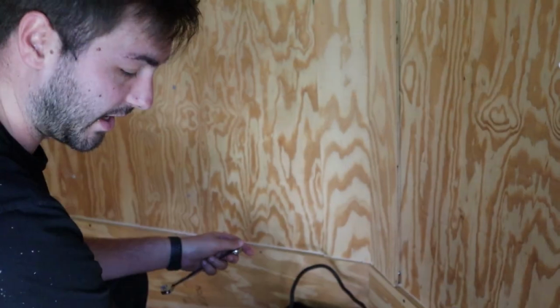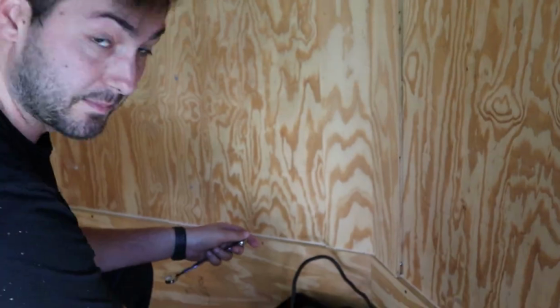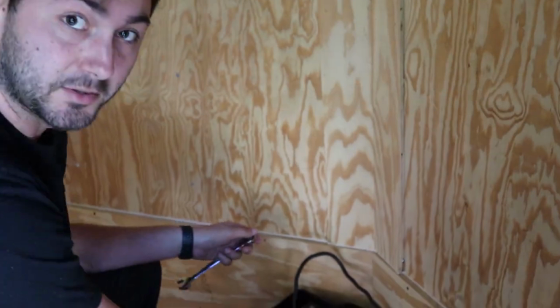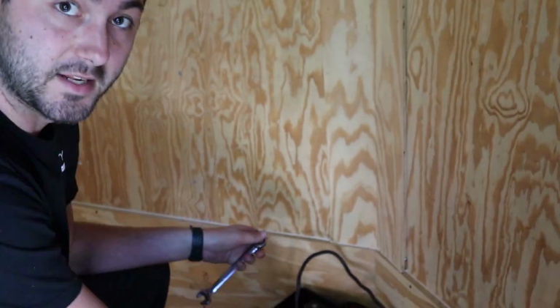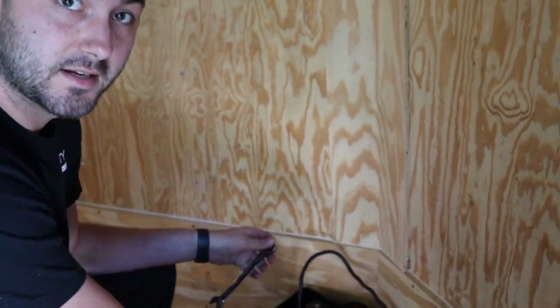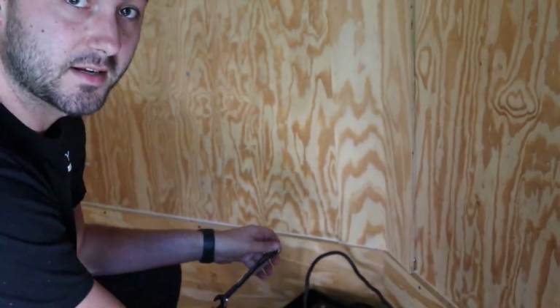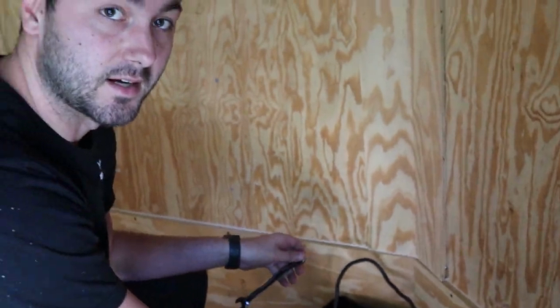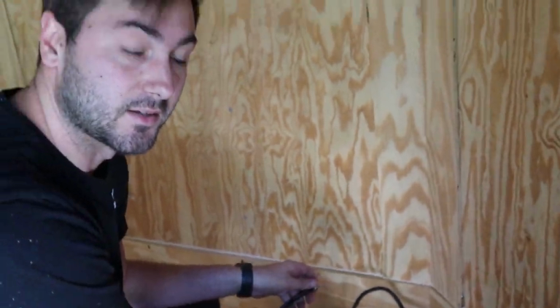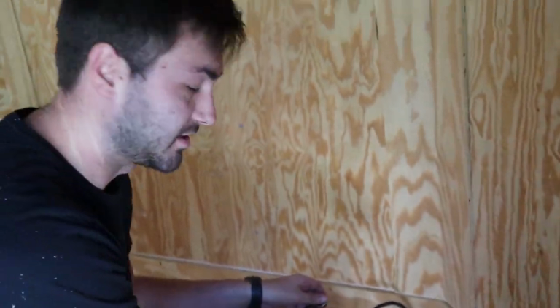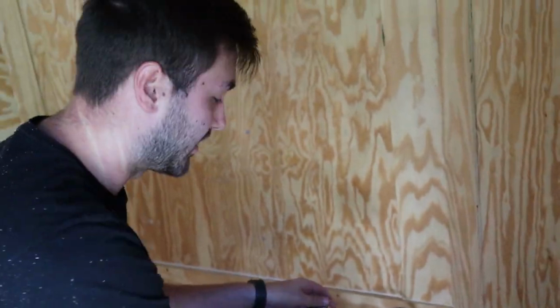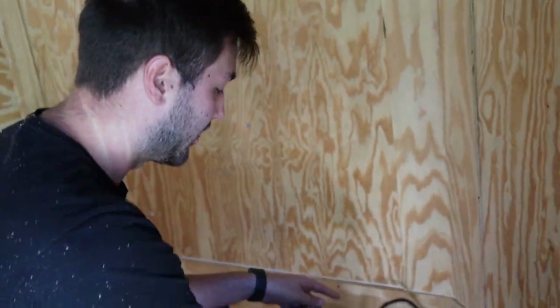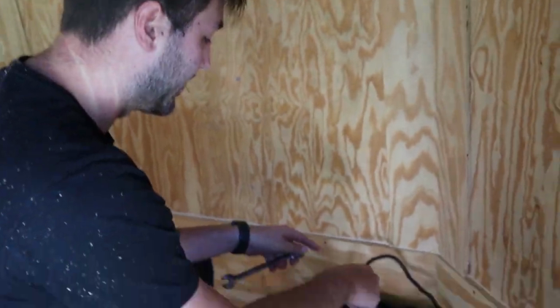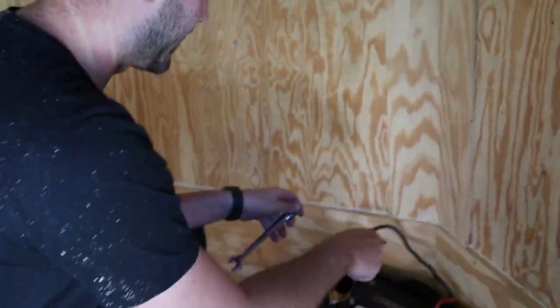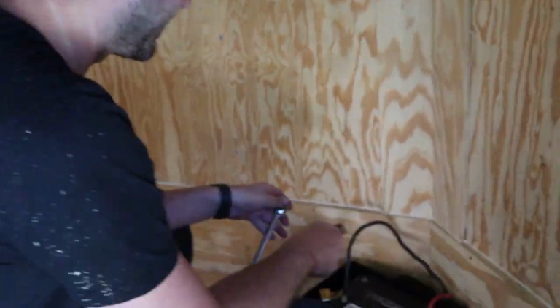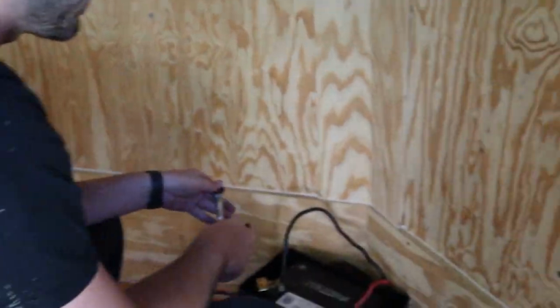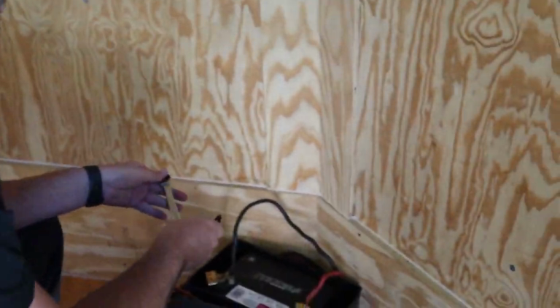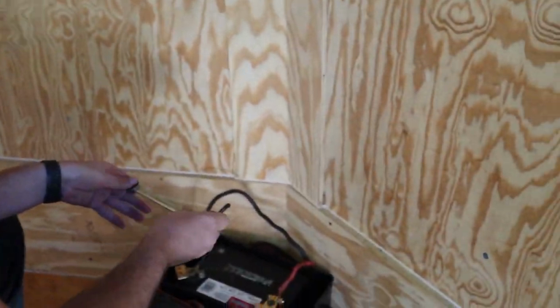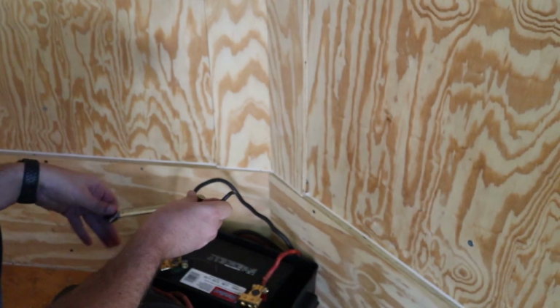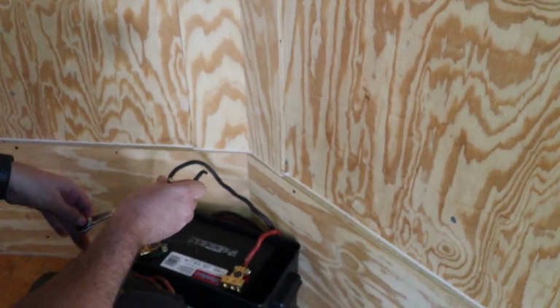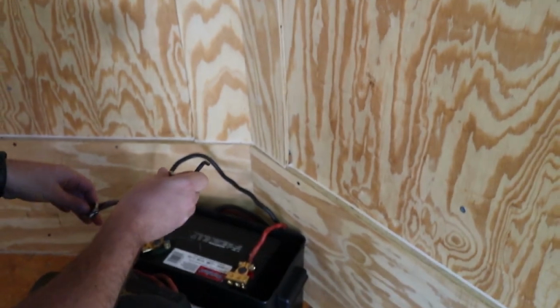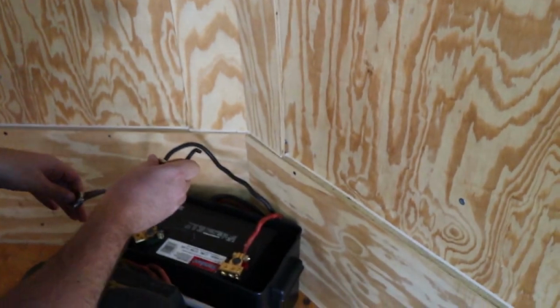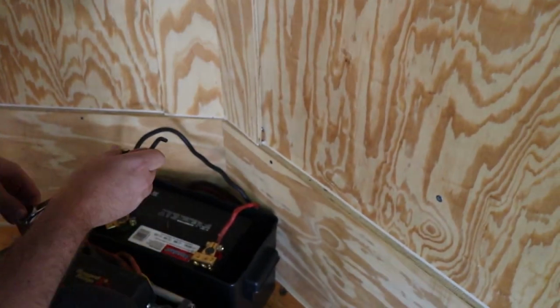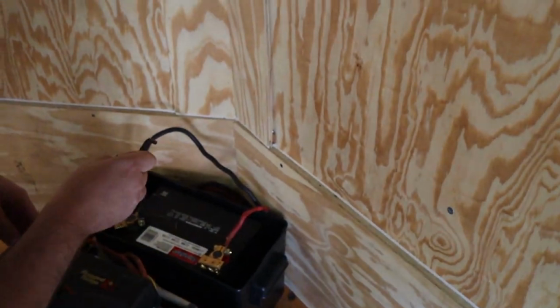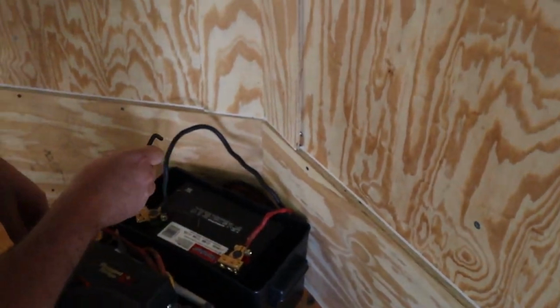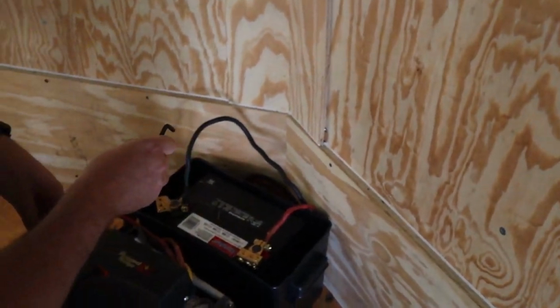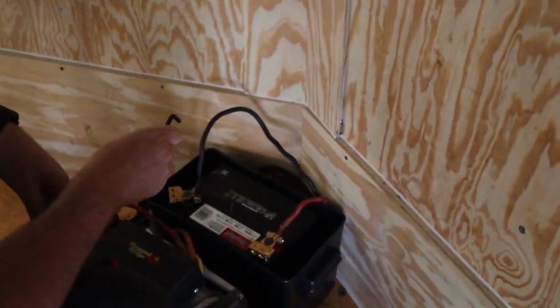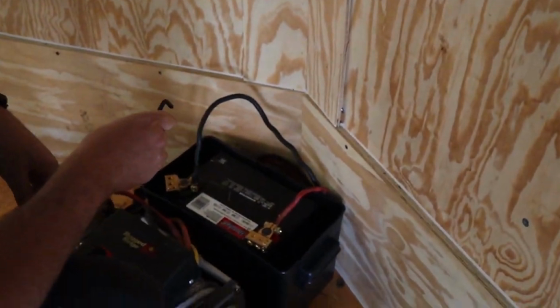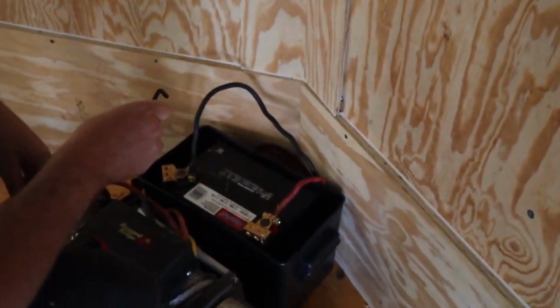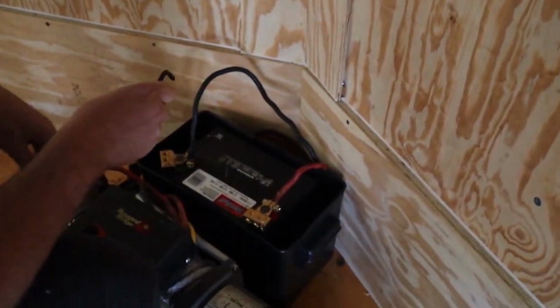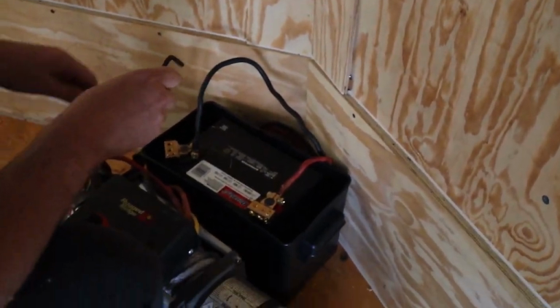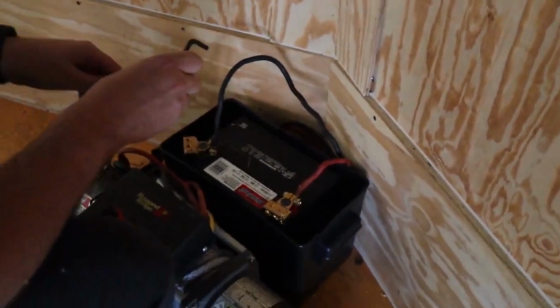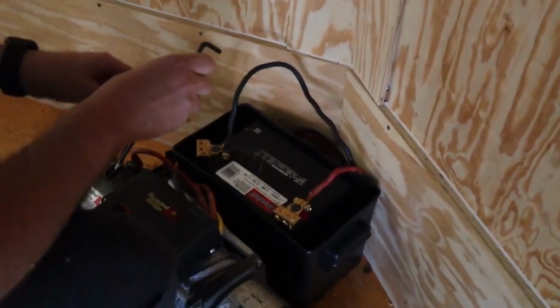Alright, so we got it bolted in. I'm just going to go ahead and tighten down the battery cables and we should be good to go.